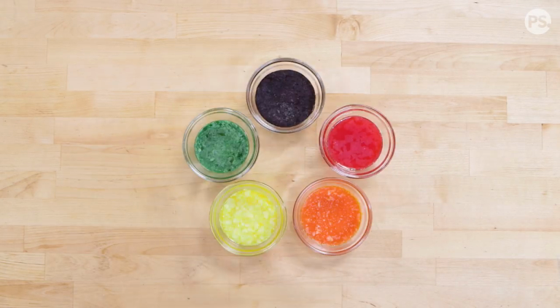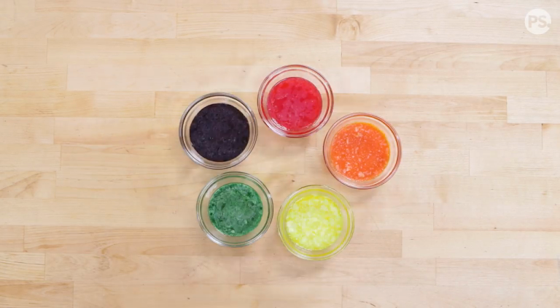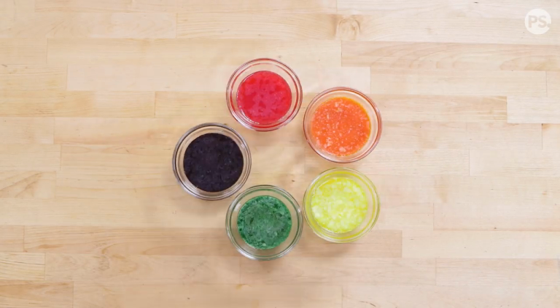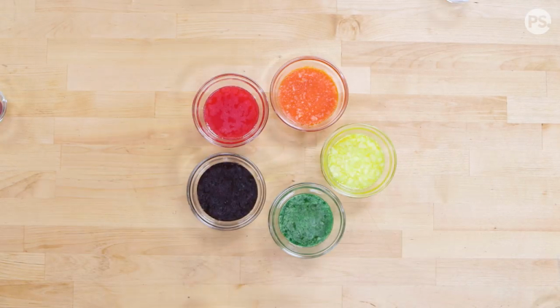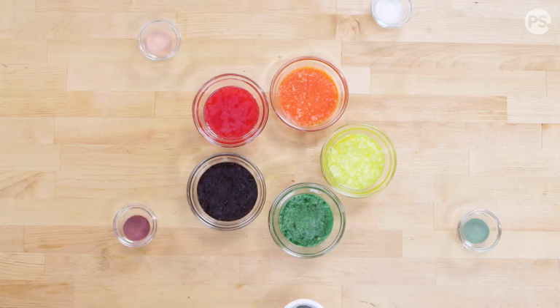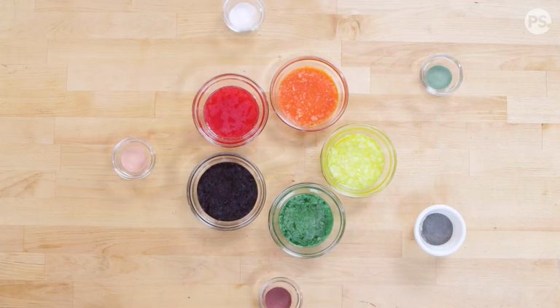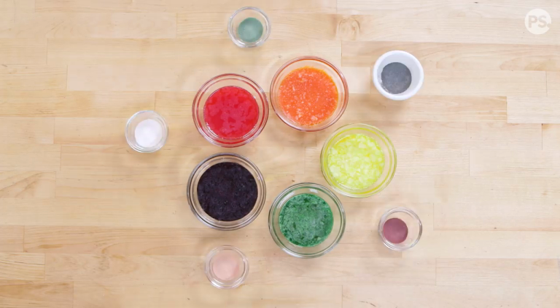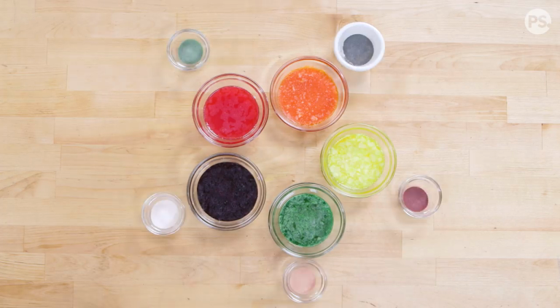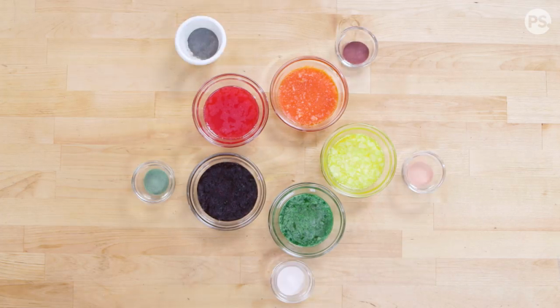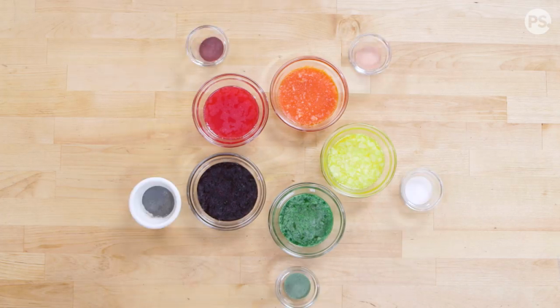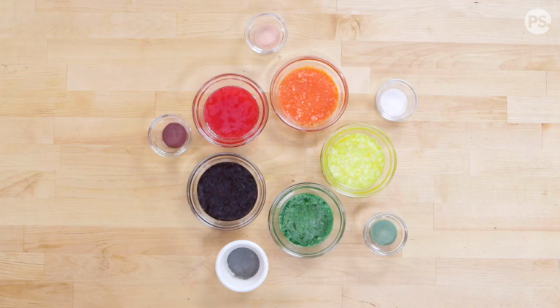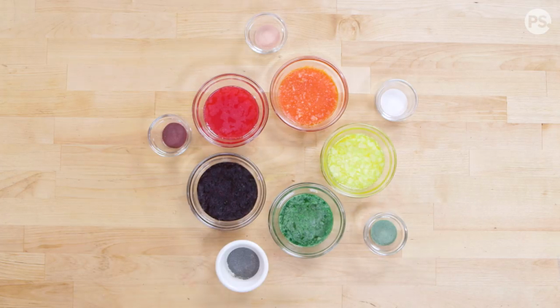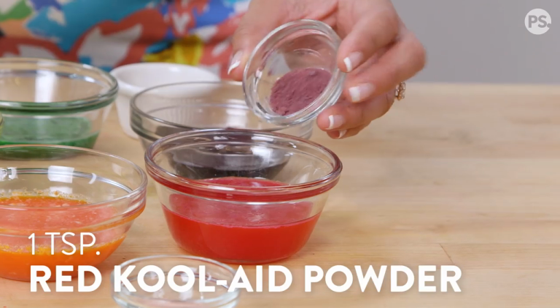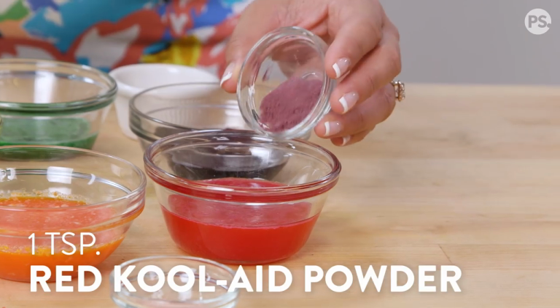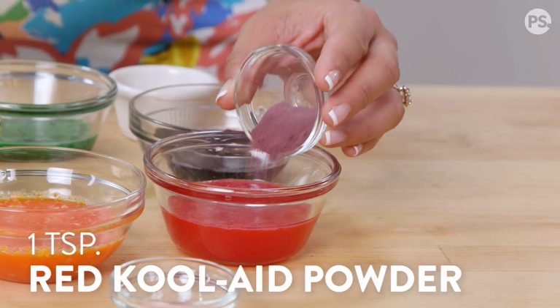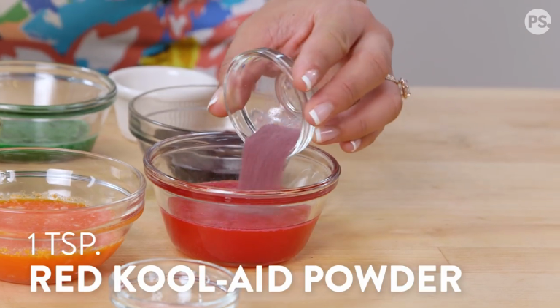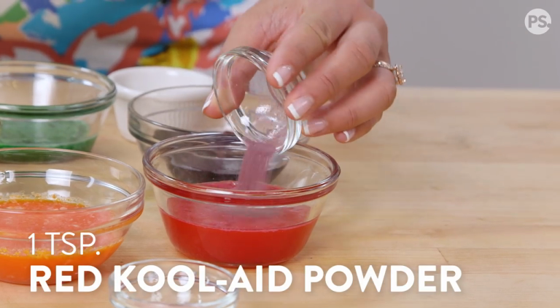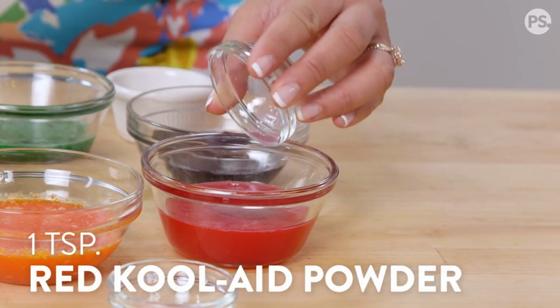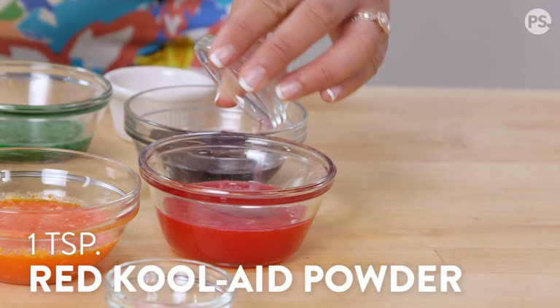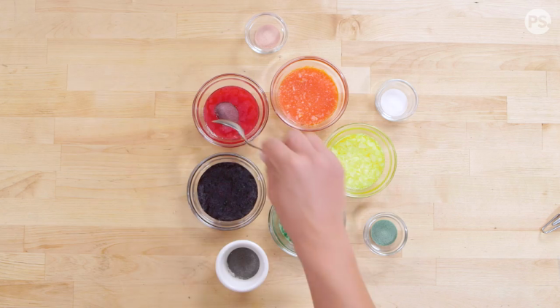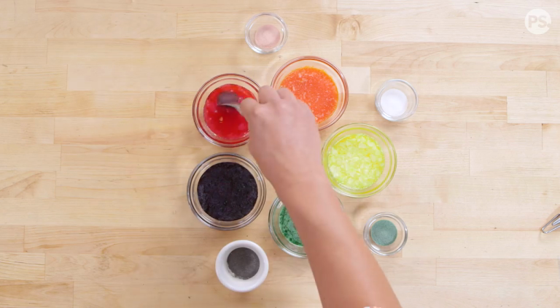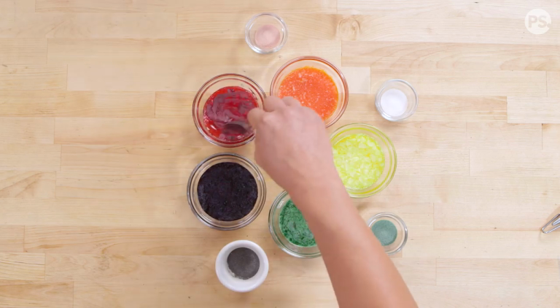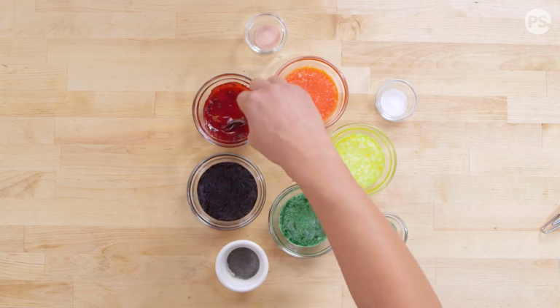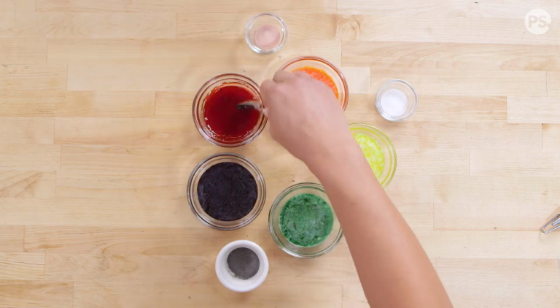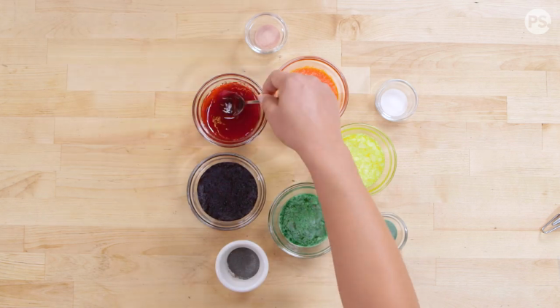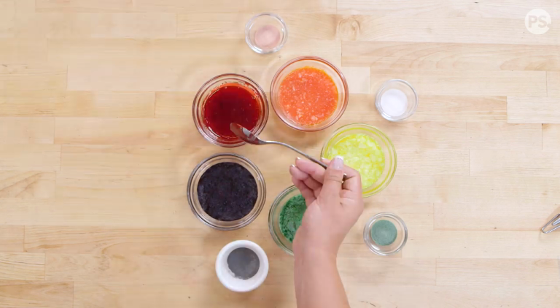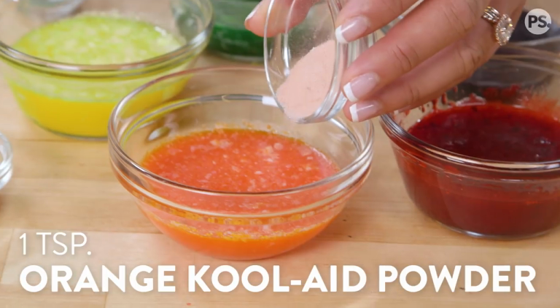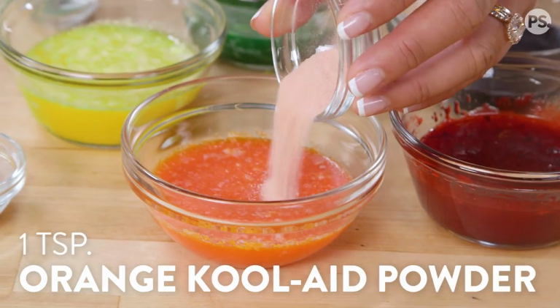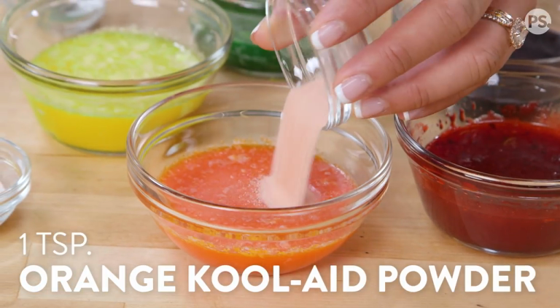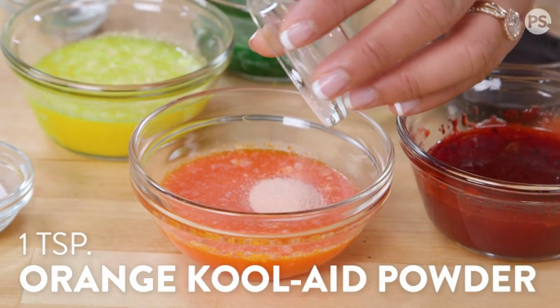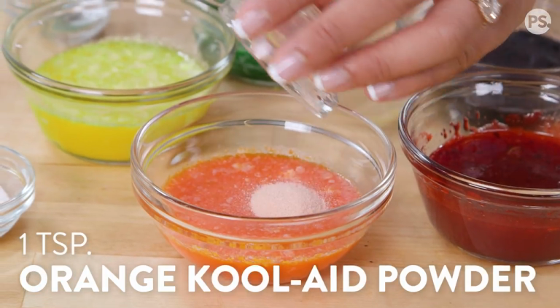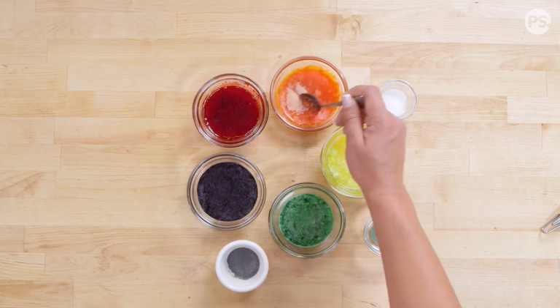Allow your Skittles syrups to cool, then add in your corresponding Kool-Aid powder into each one until completely dissolved.